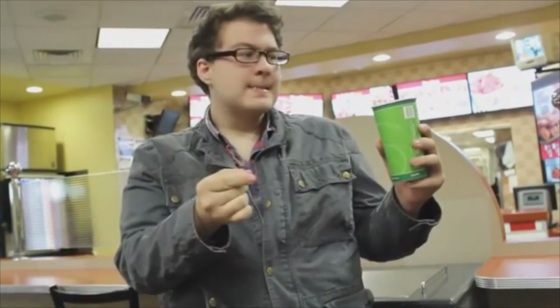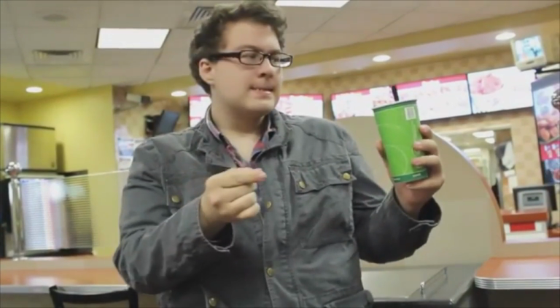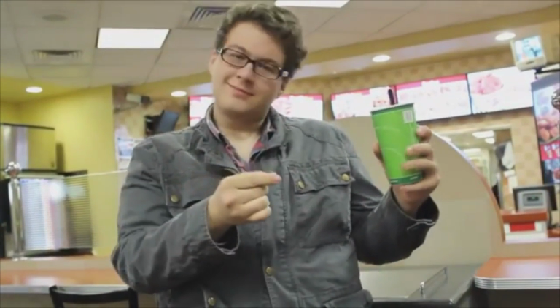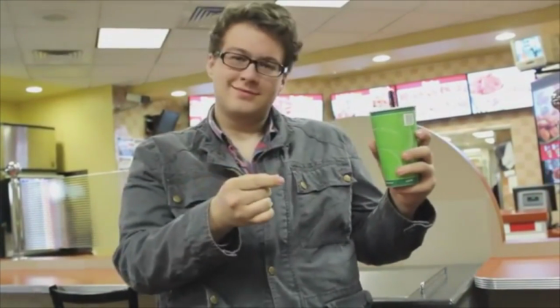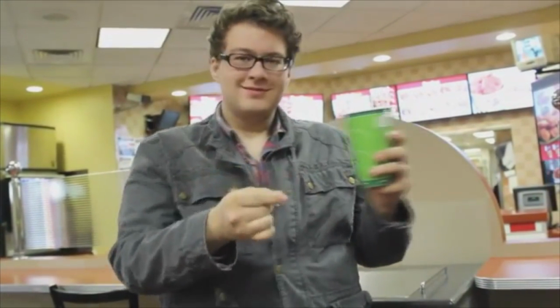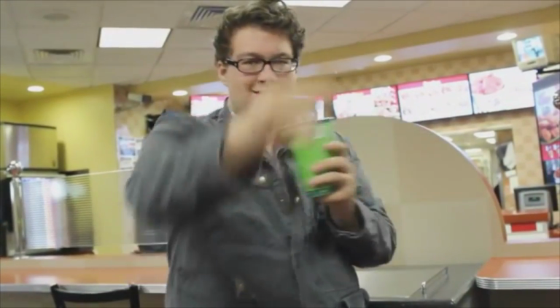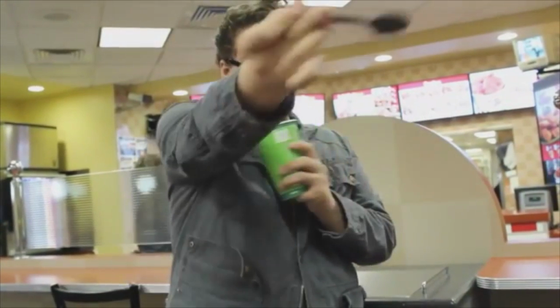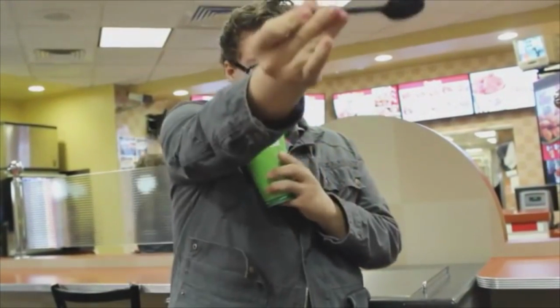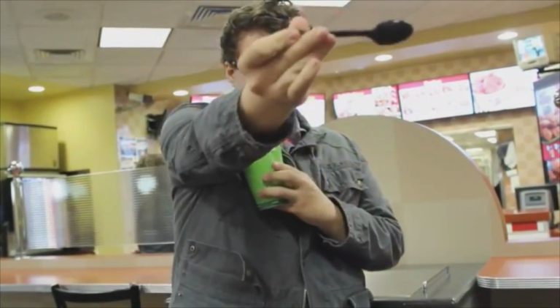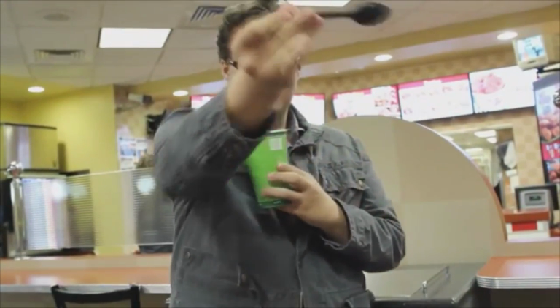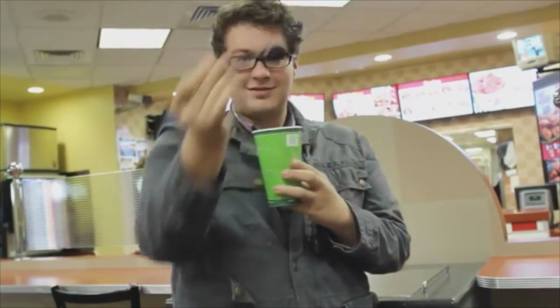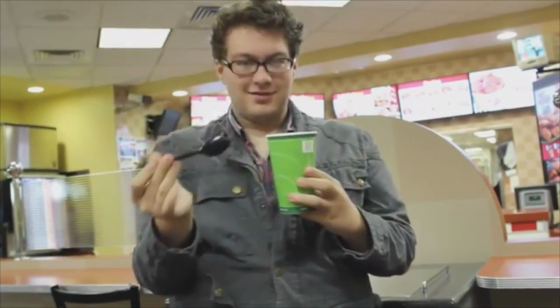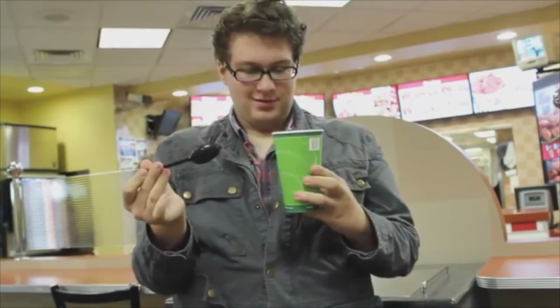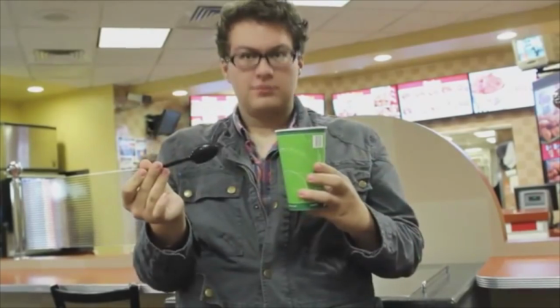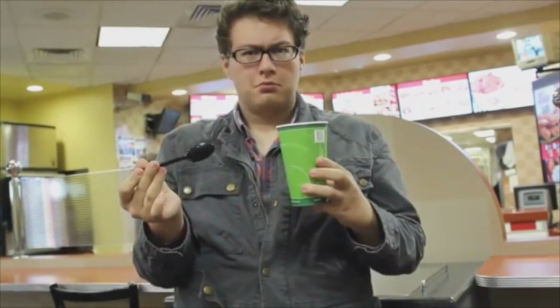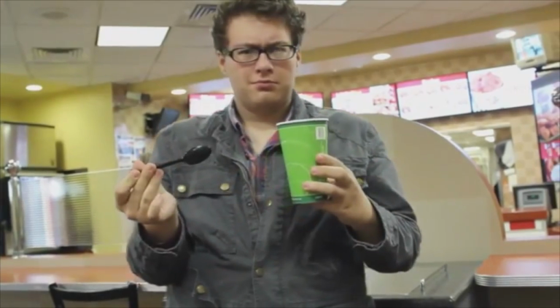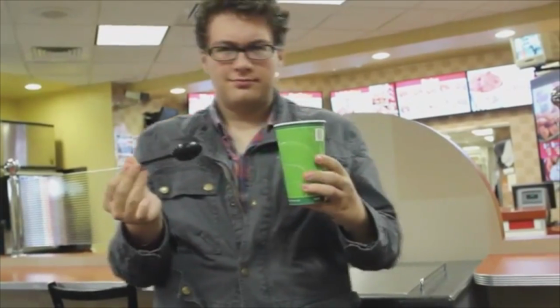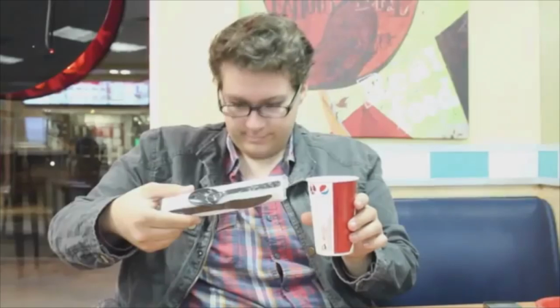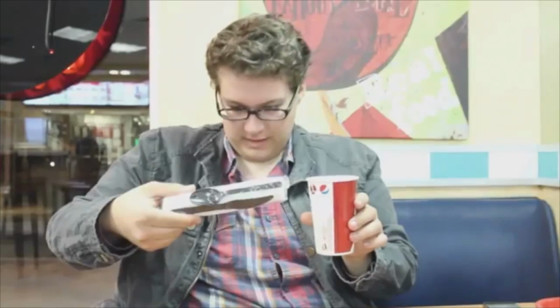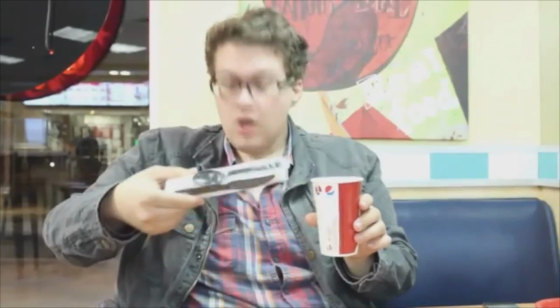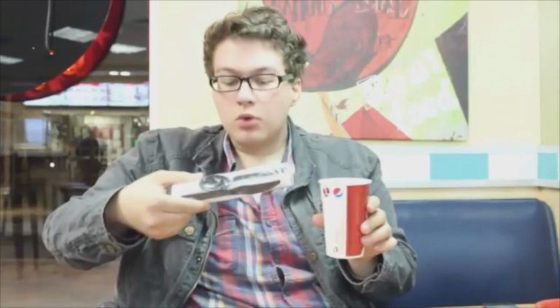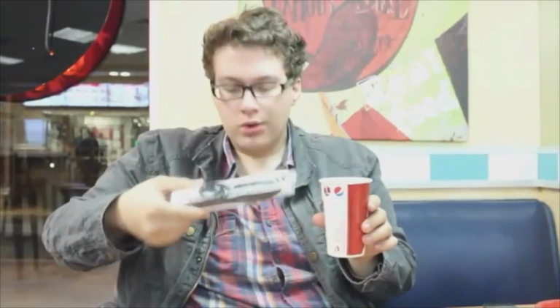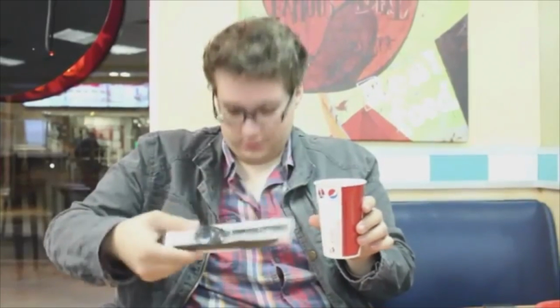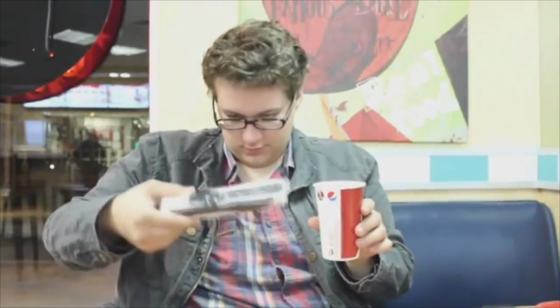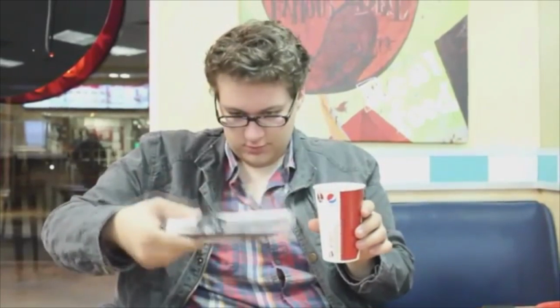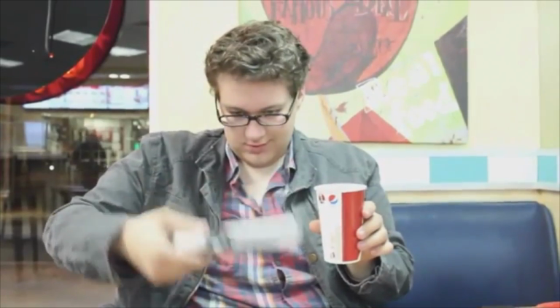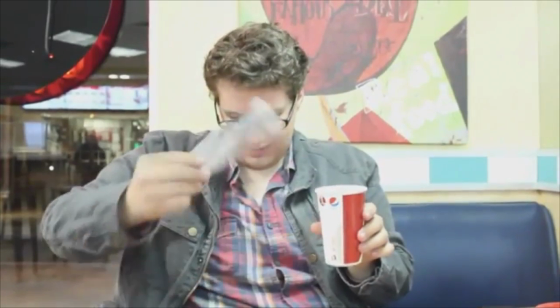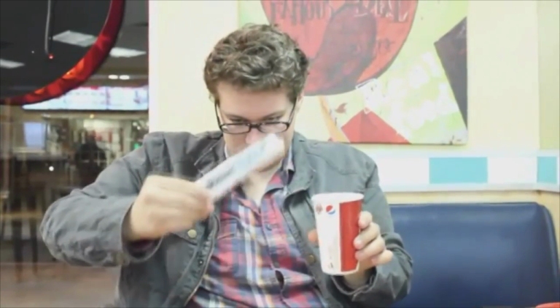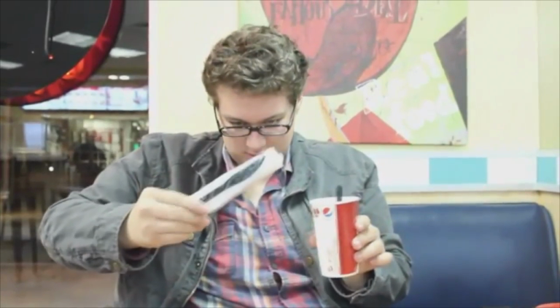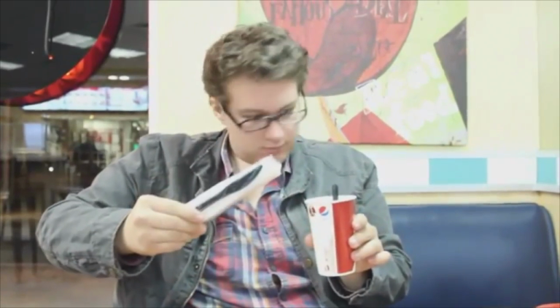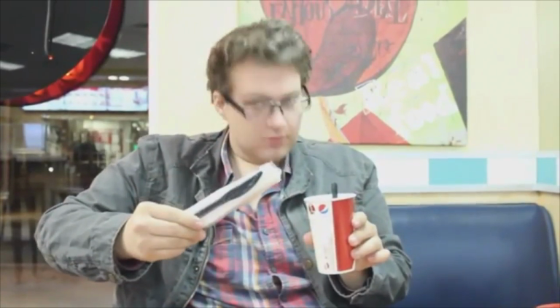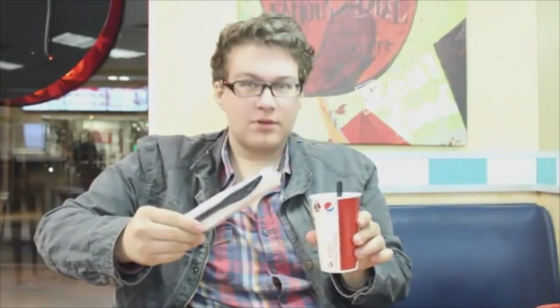A spoon, a knife, a straw, a stir stick — anything that belongs in a cup, you can make it appear or even vanish at a moment's notice.